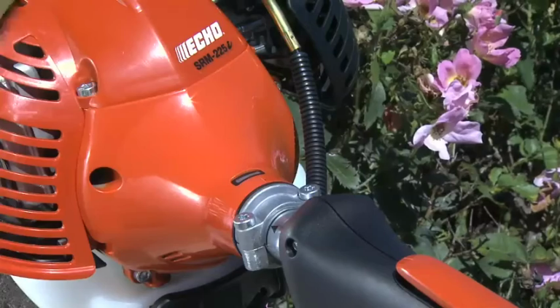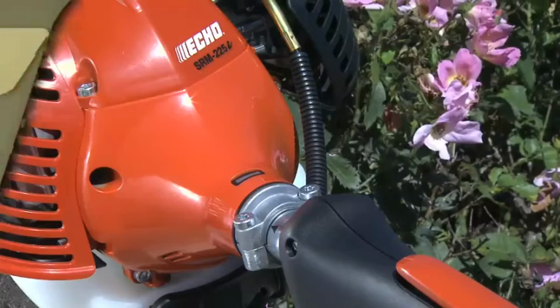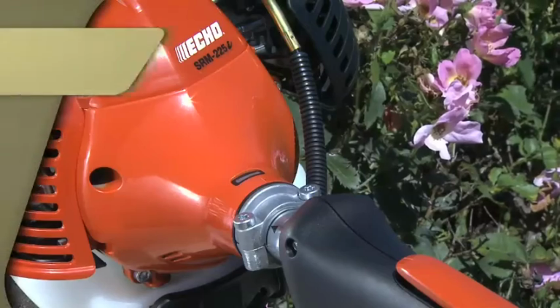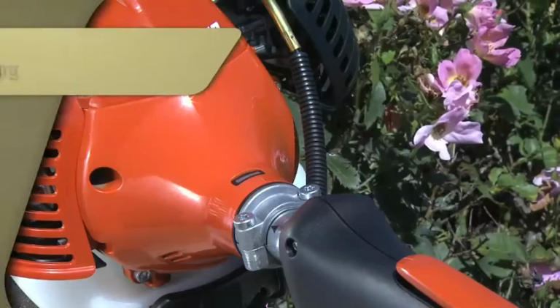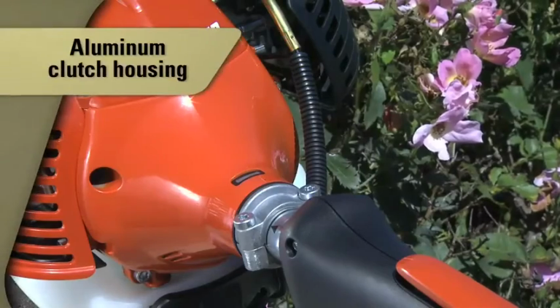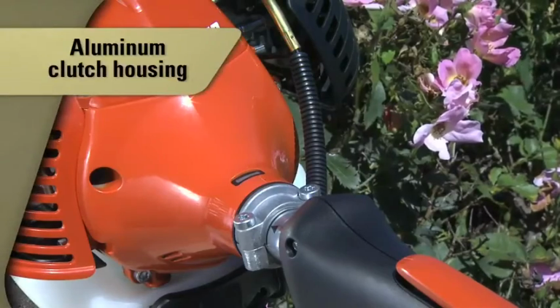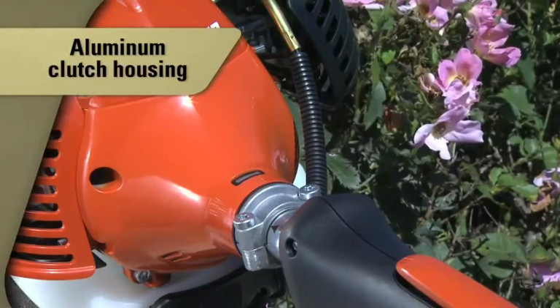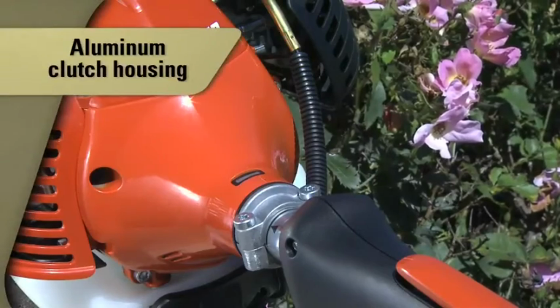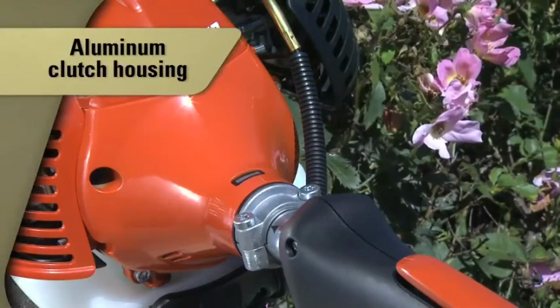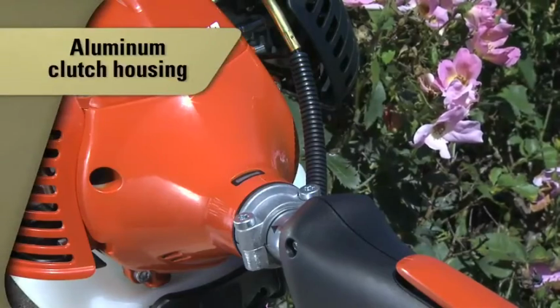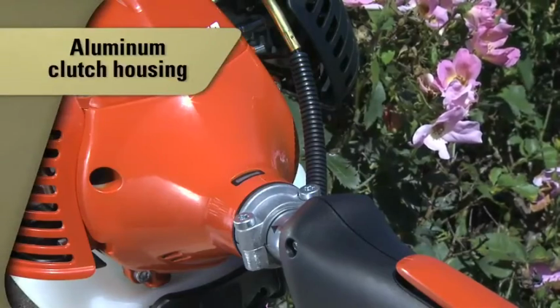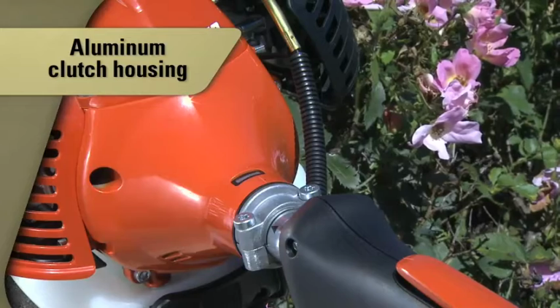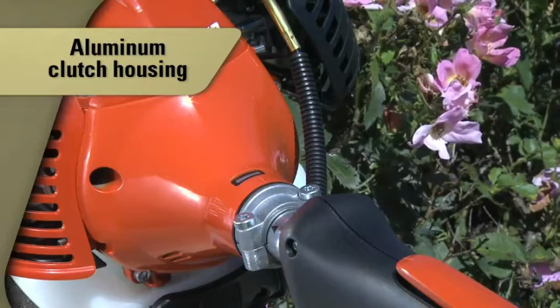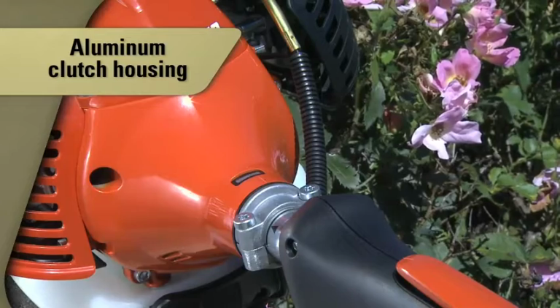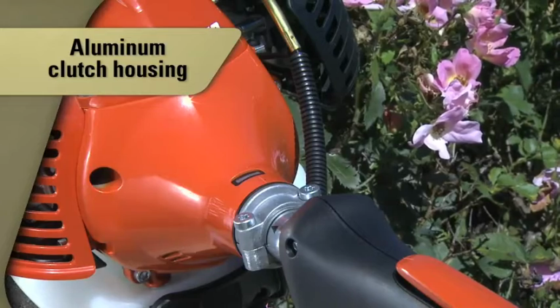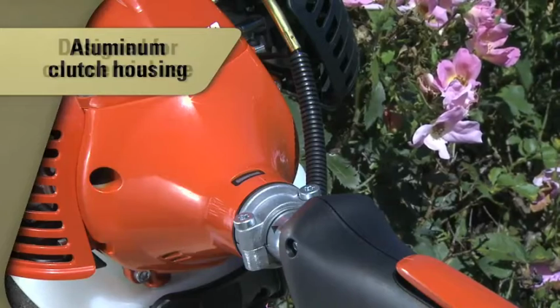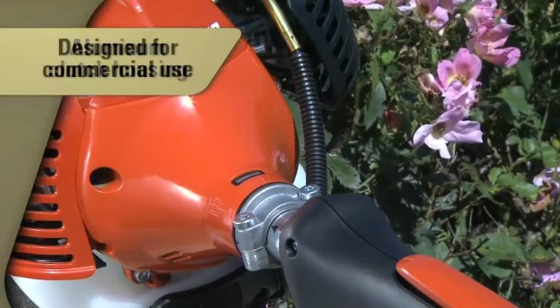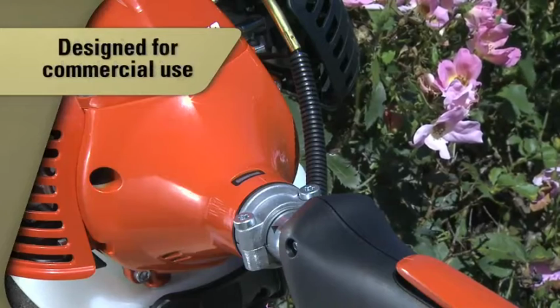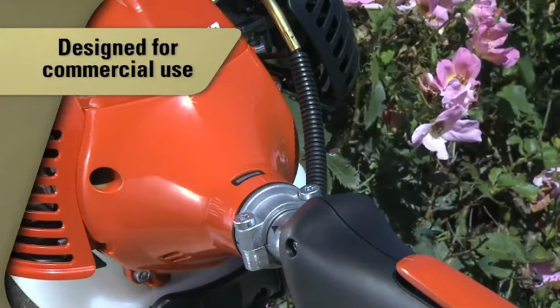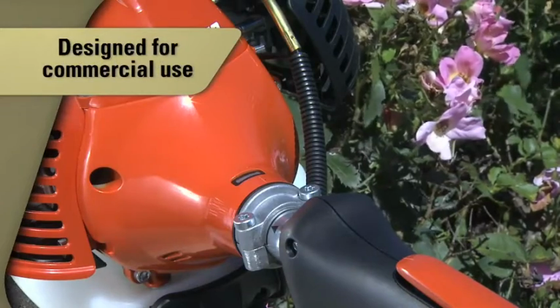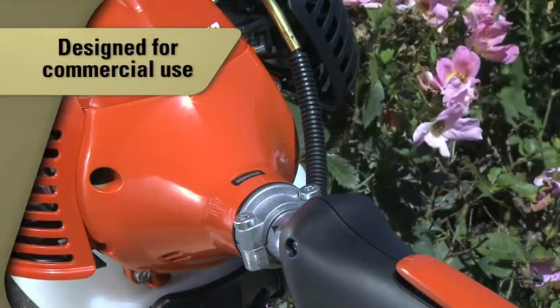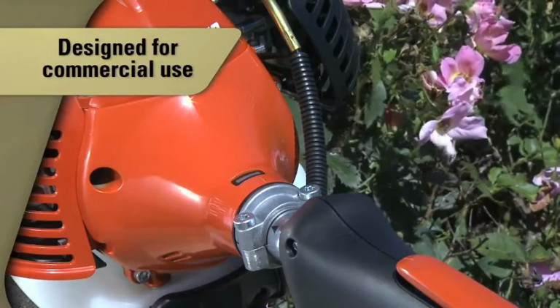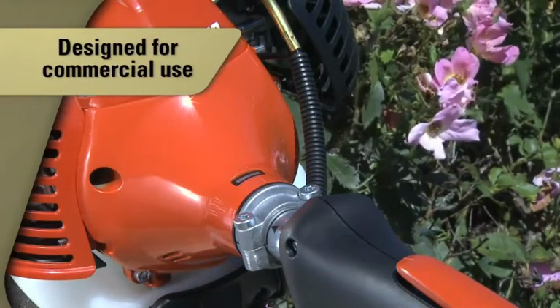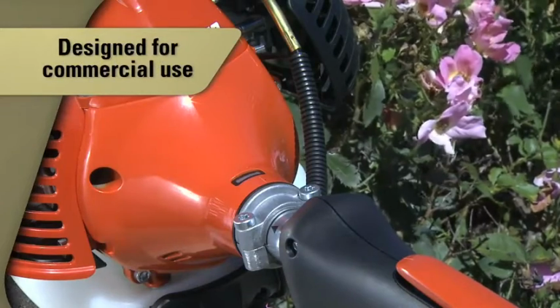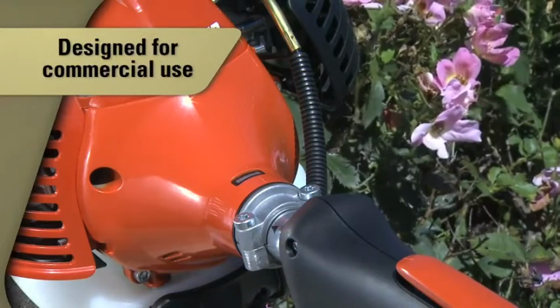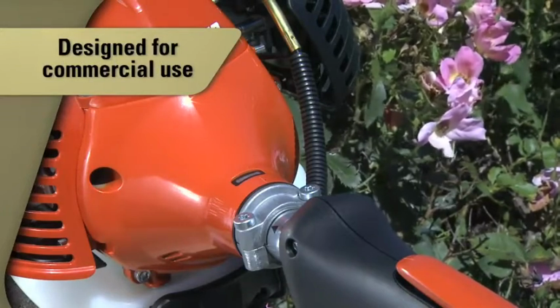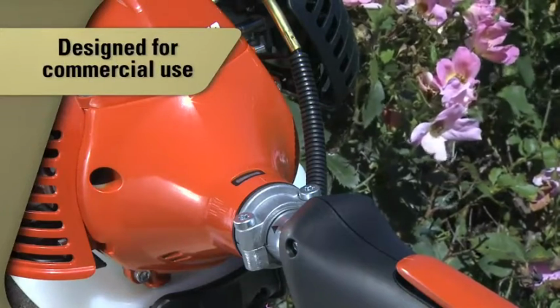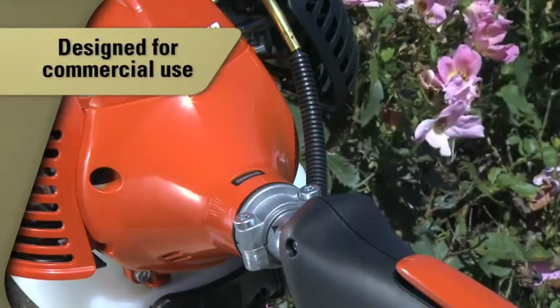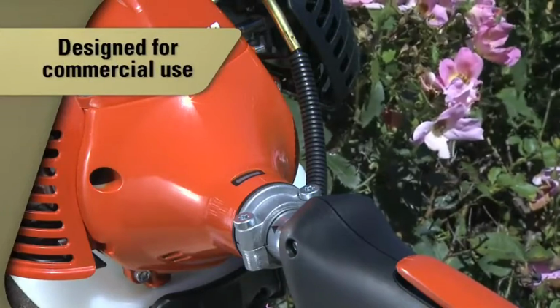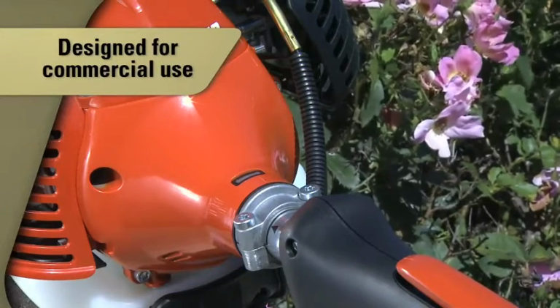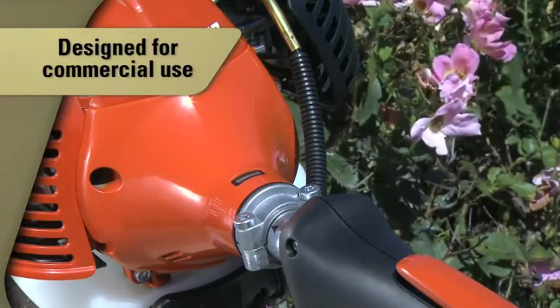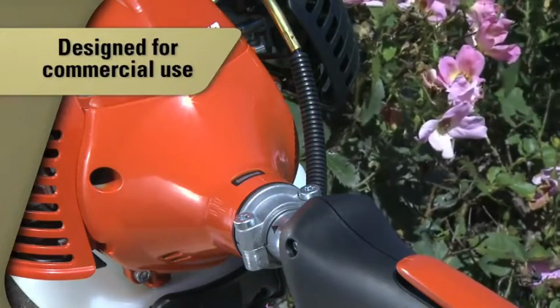The commercial-grade aluminum clutch housing is designed to withstand the wear and tear from day-in, day-out use.